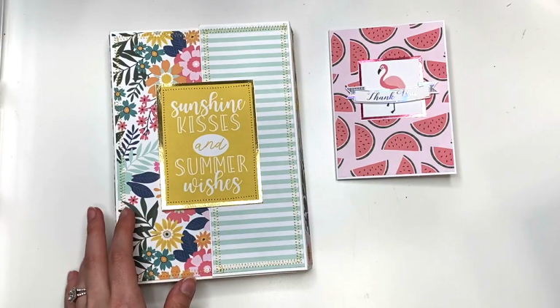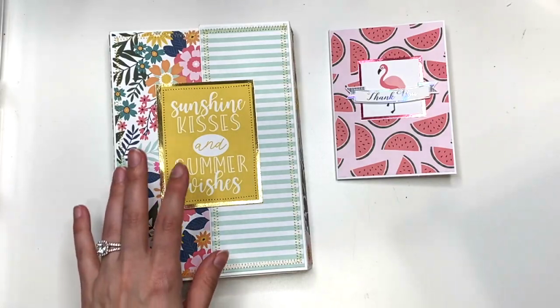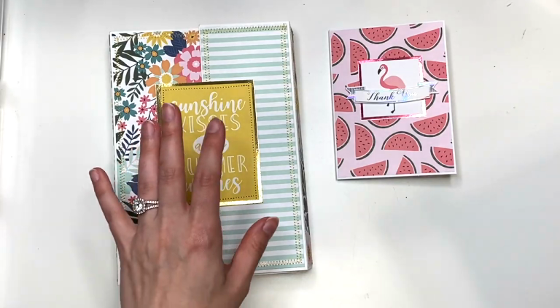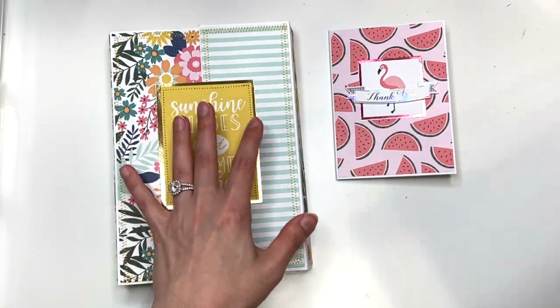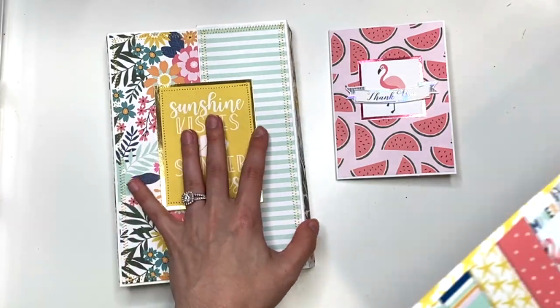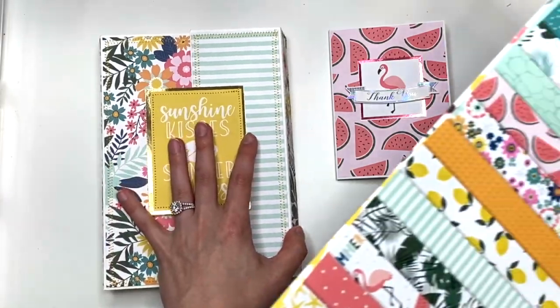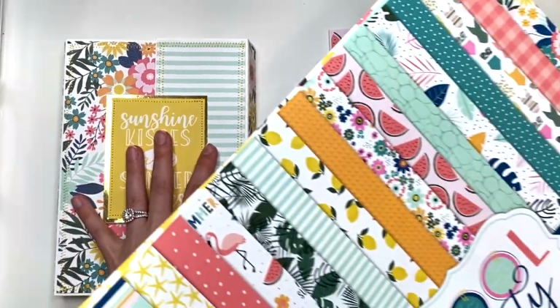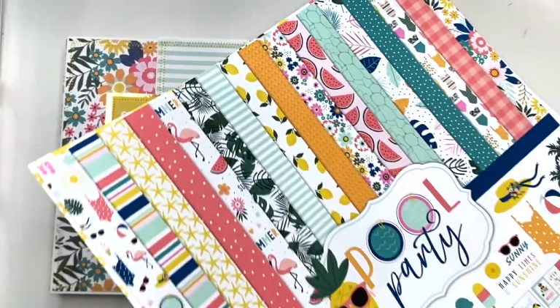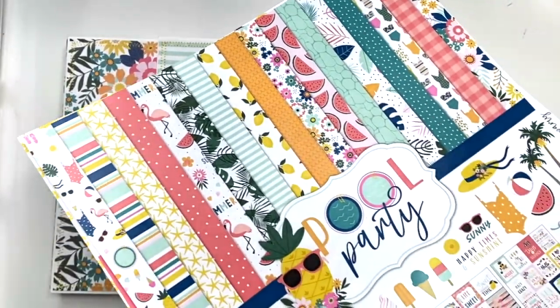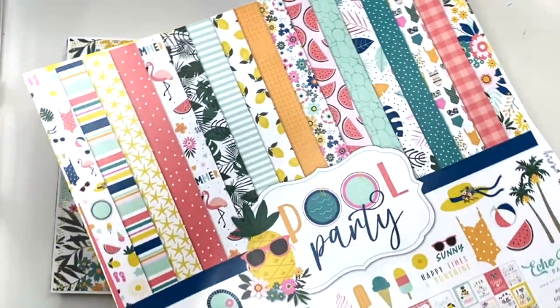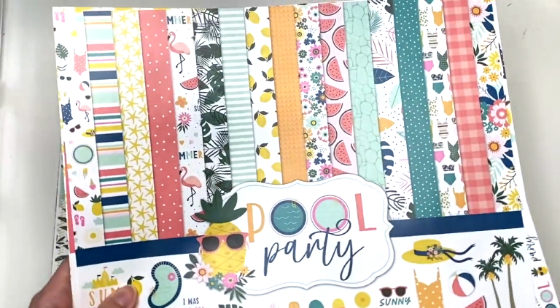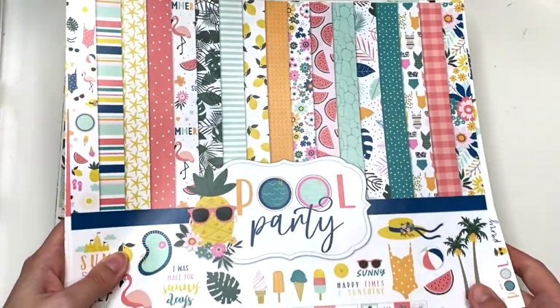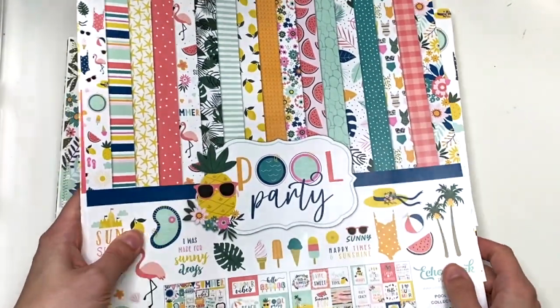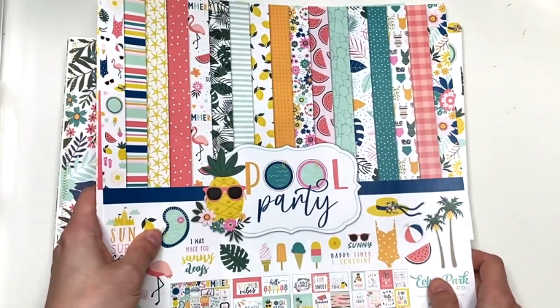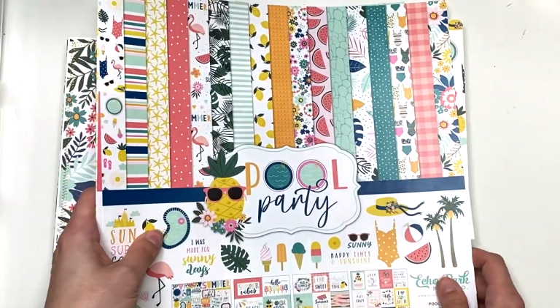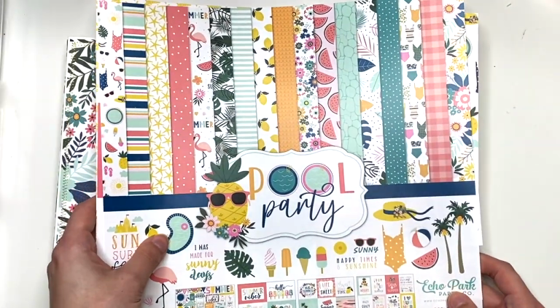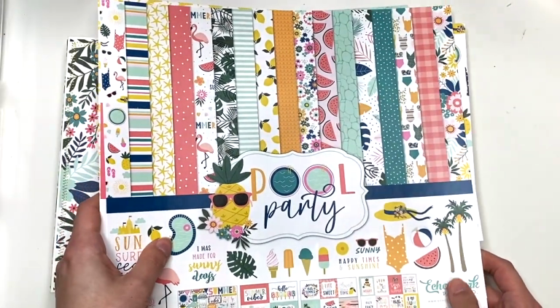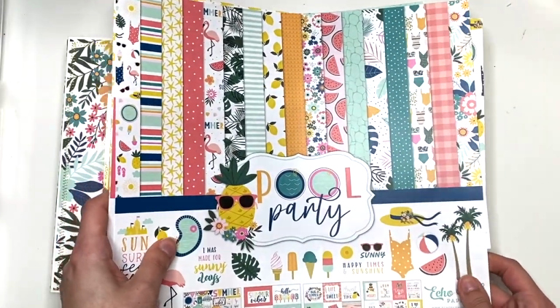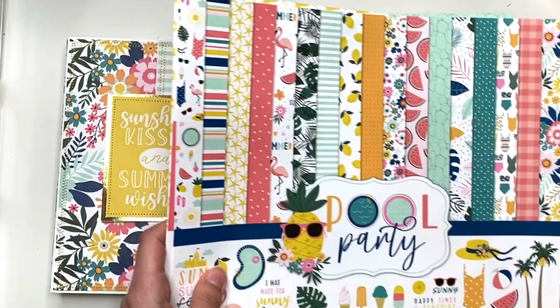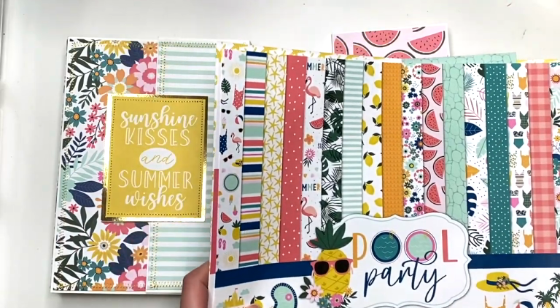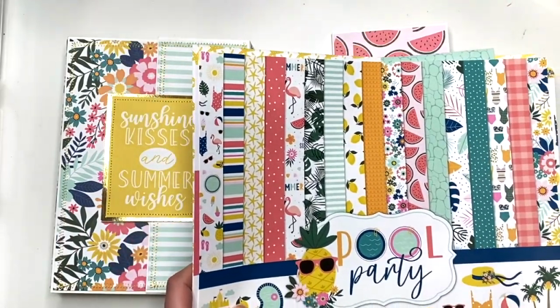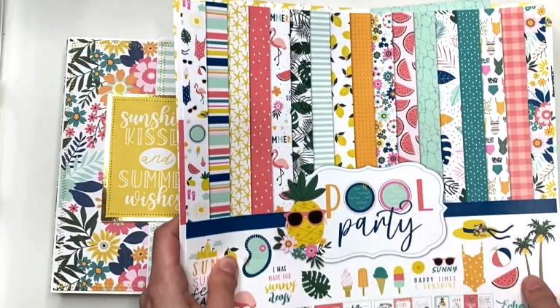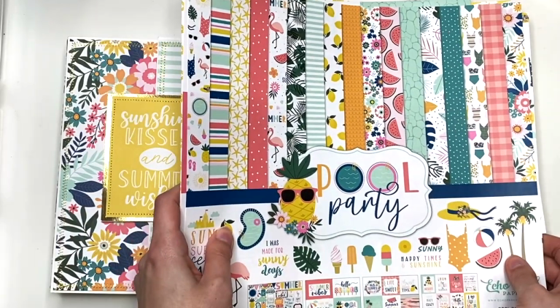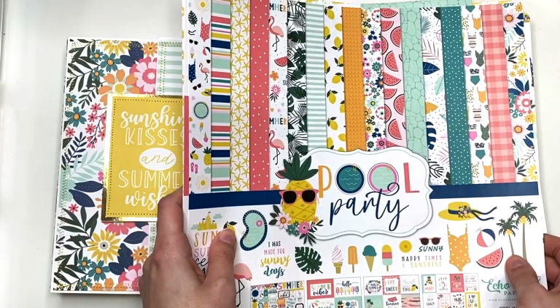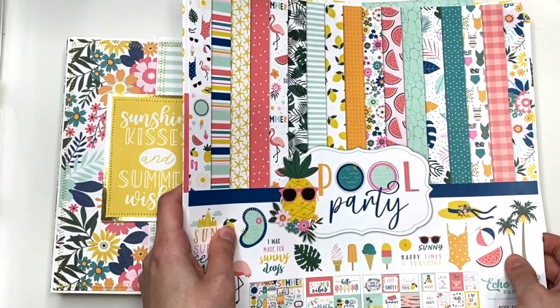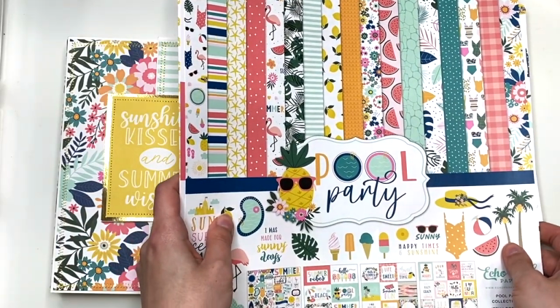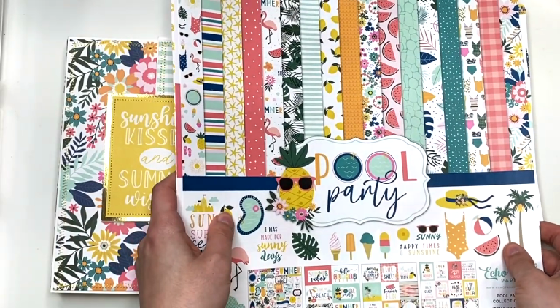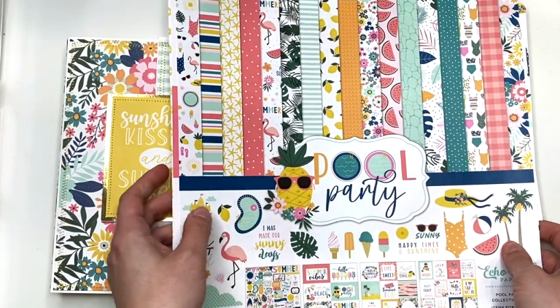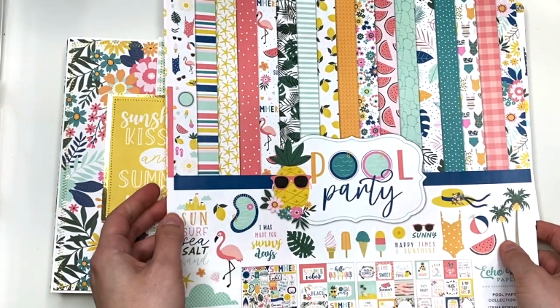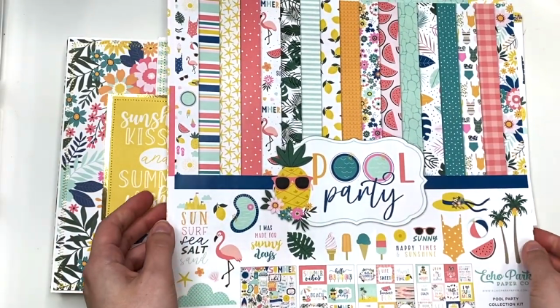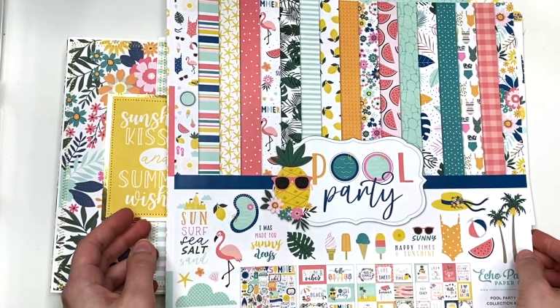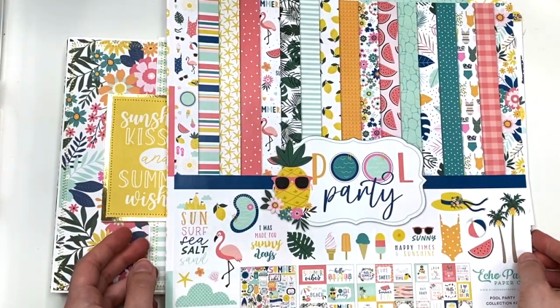In today's video I have another folio to share with you guys, with another journal inside of there, this time using another different collection called Pool Party. So before I even get into this, let me show you guys the scrappies that I have and stay tuned because that's what I'll be showing you guys next.